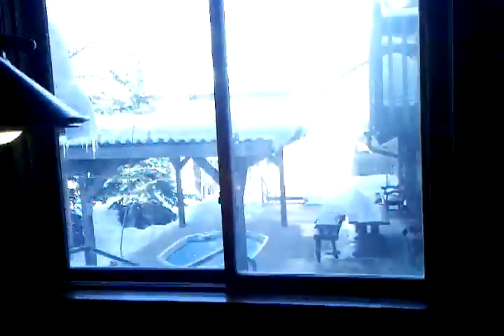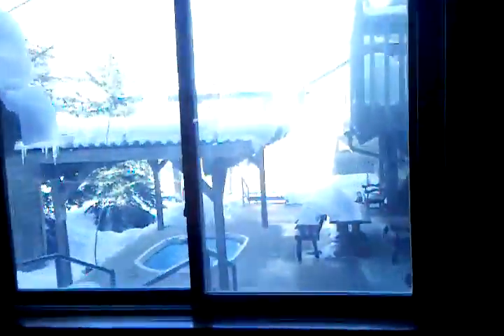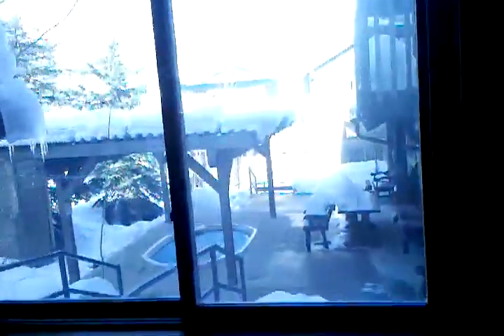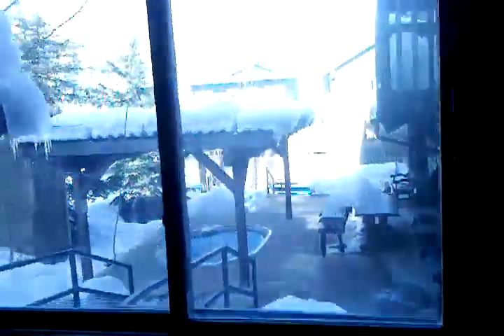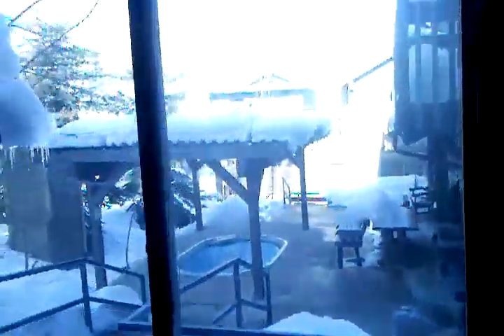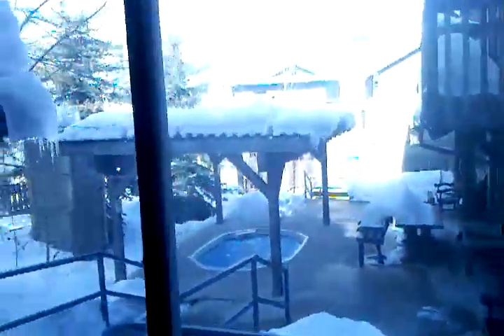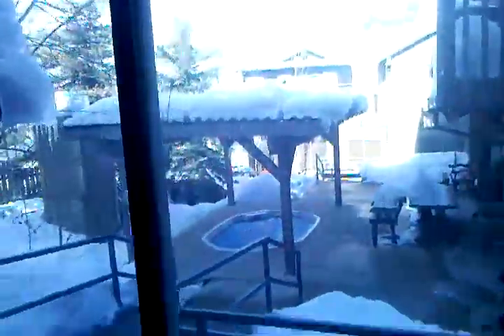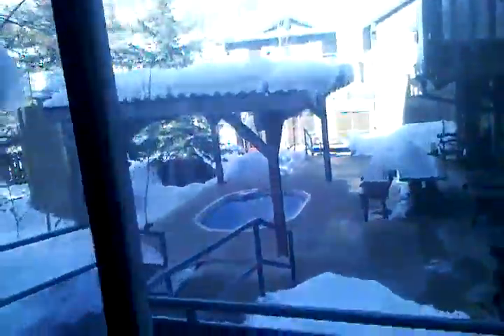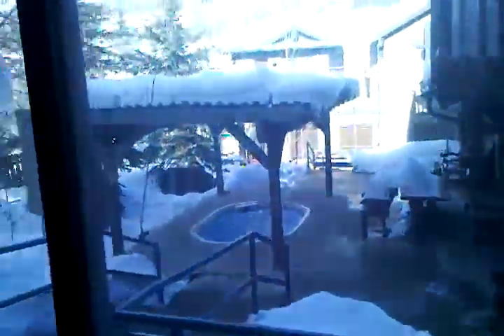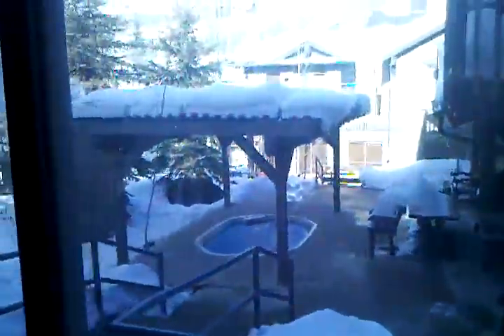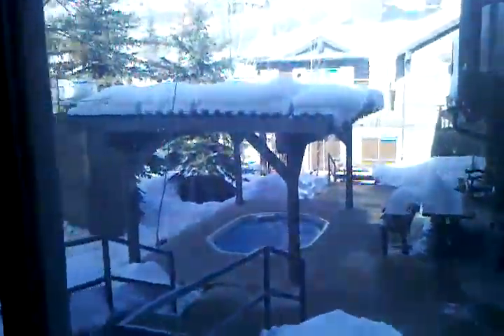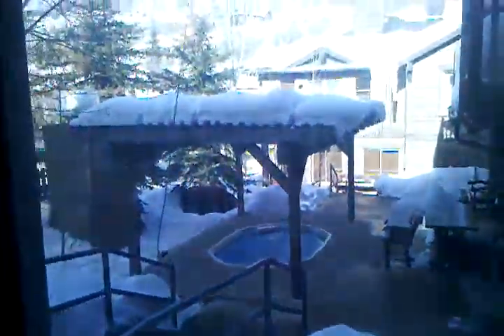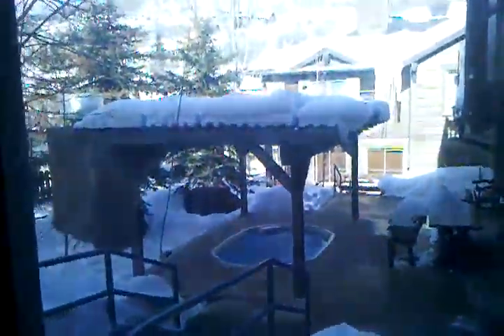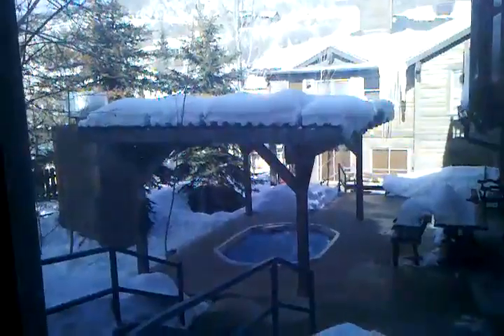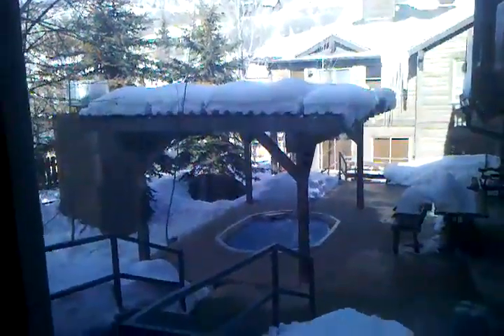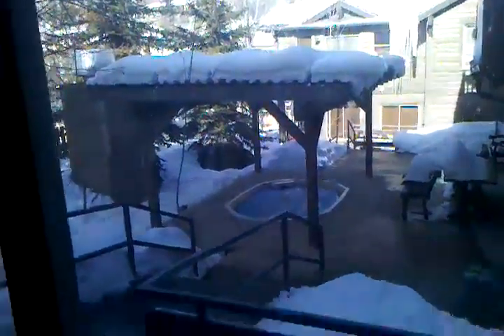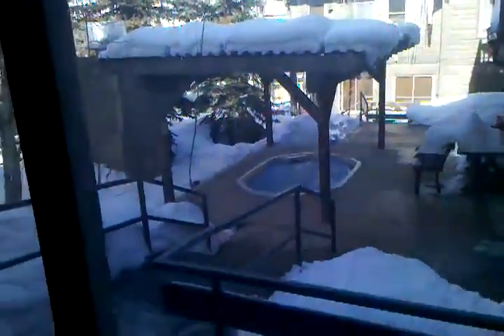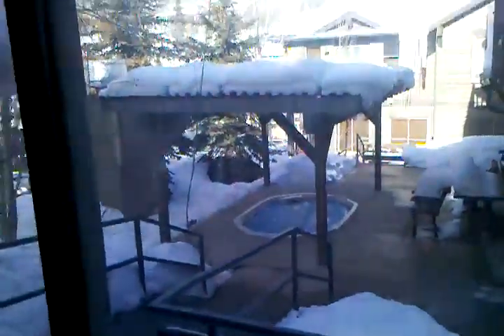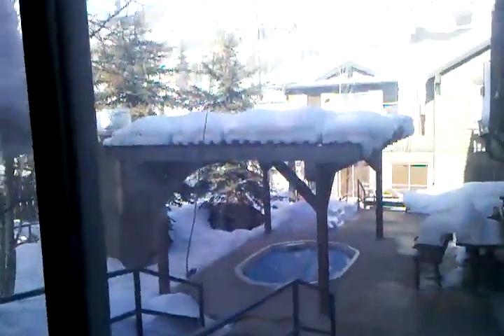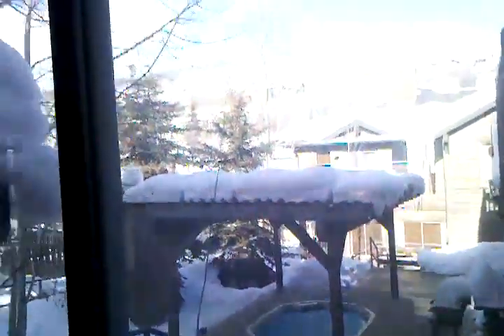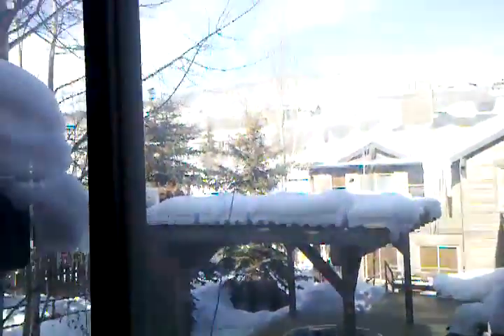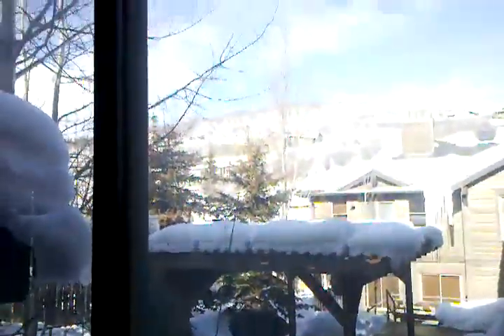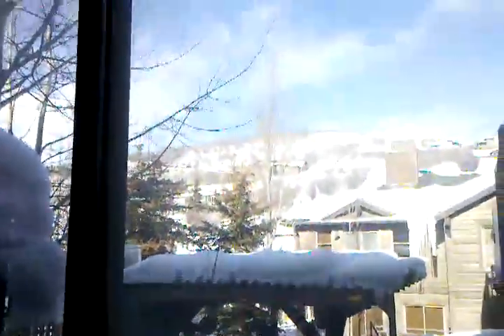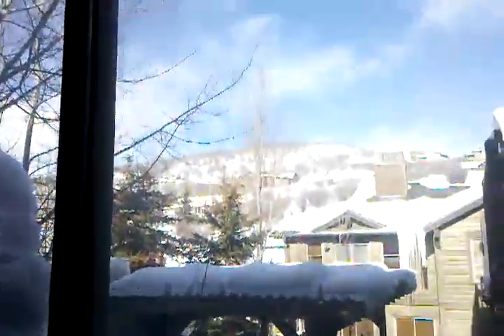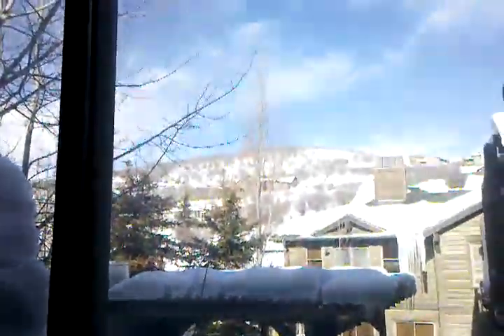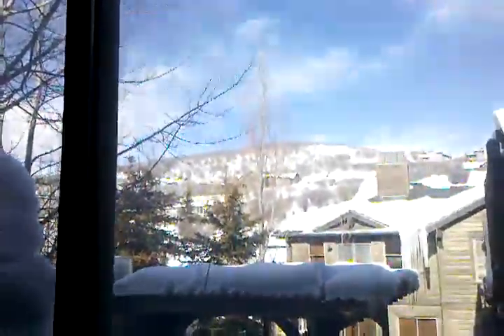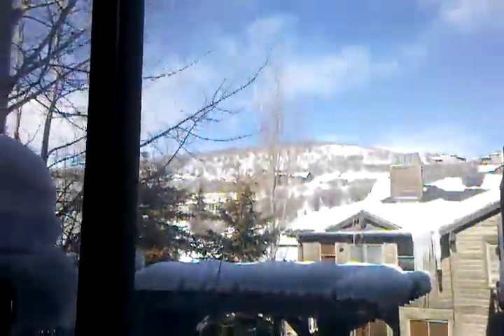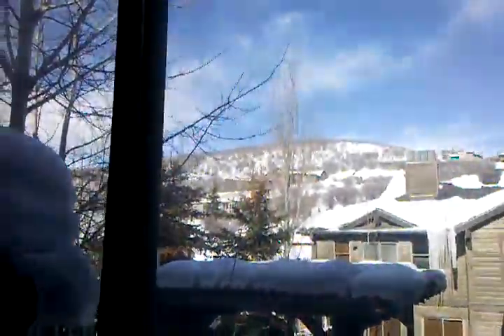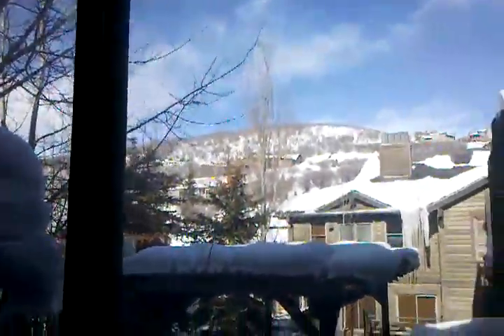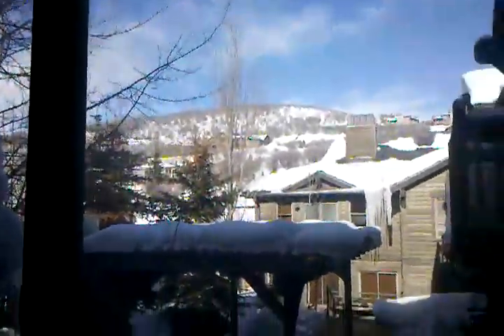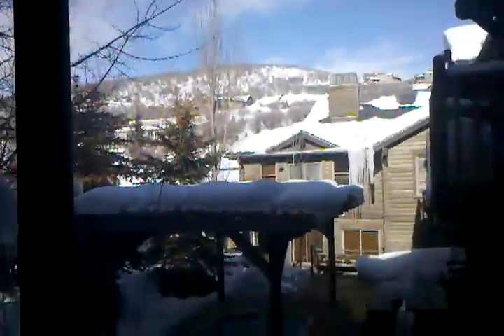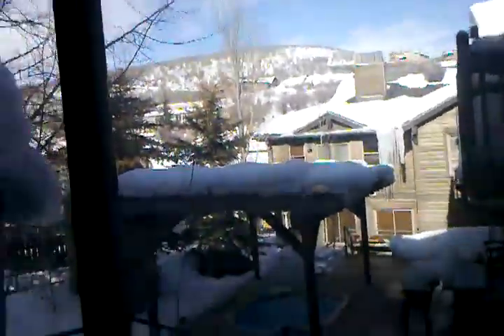There's the view out. There's the hot tub right off your steps, and then also back on the hillside.